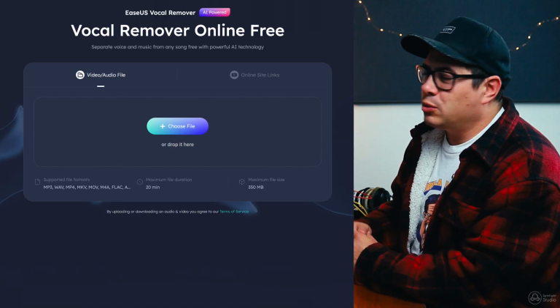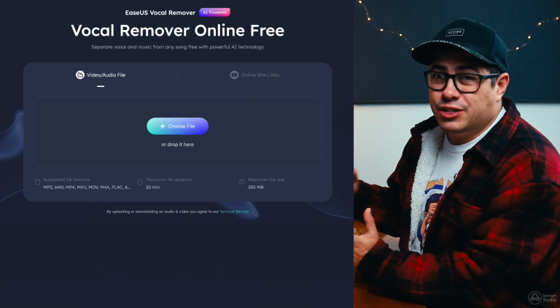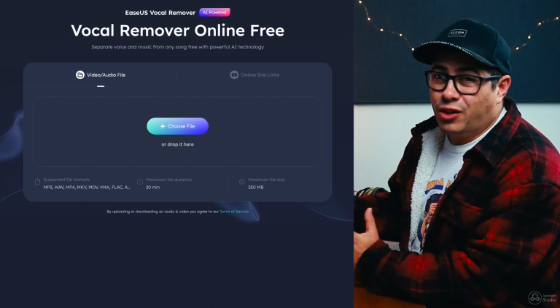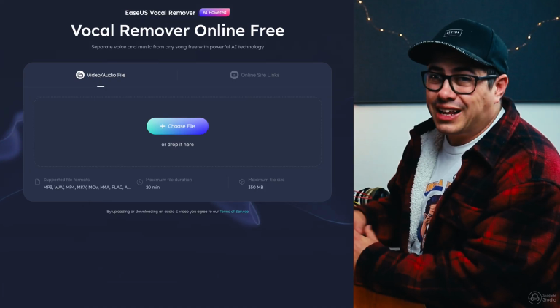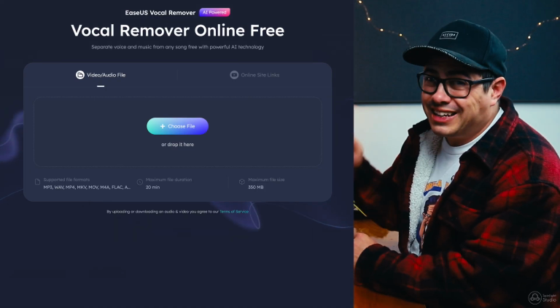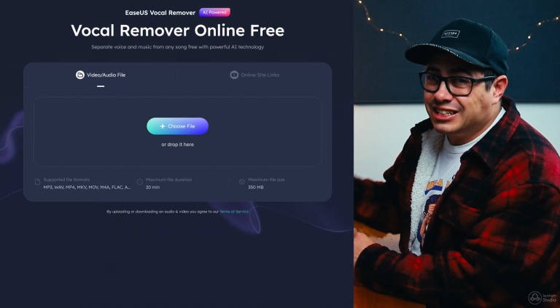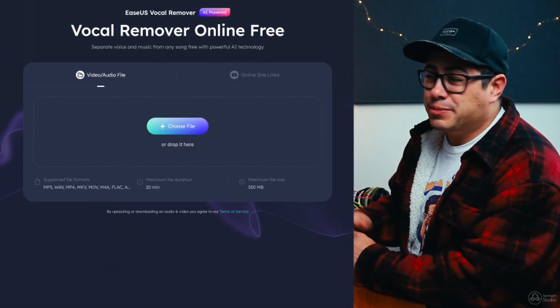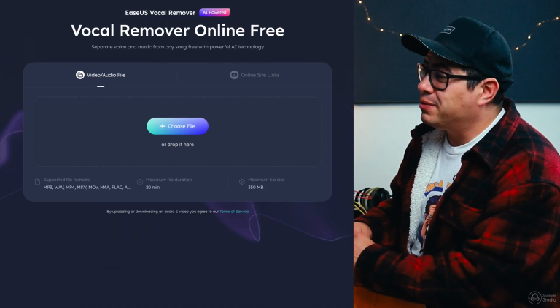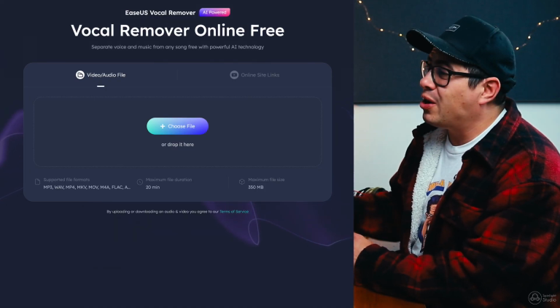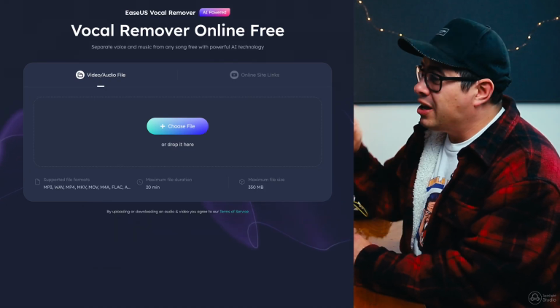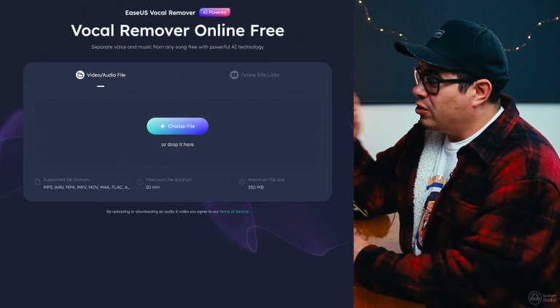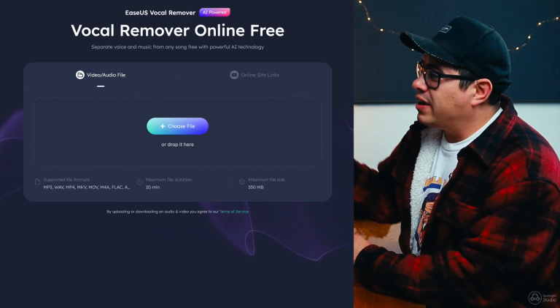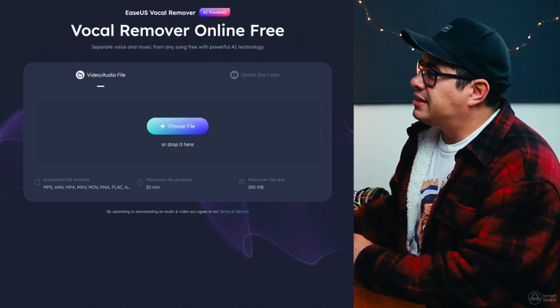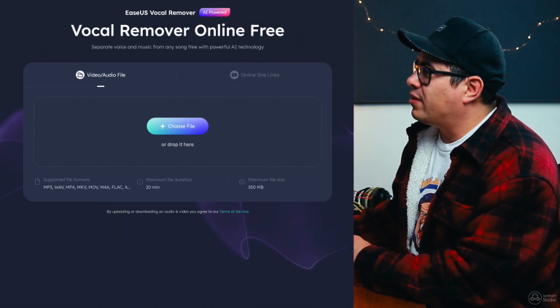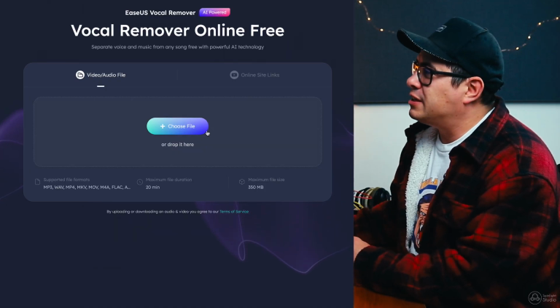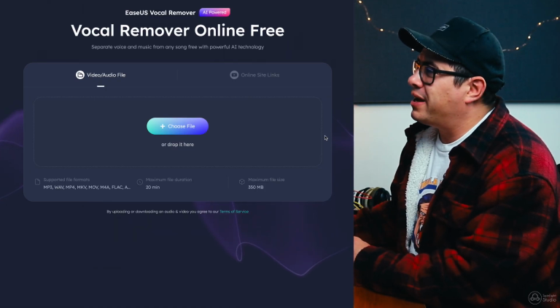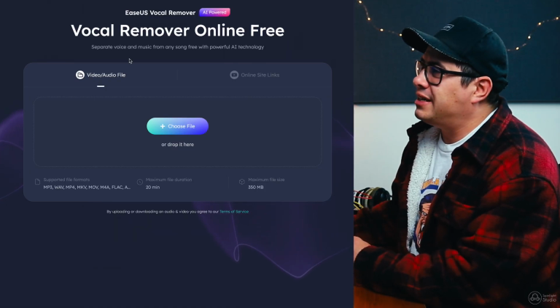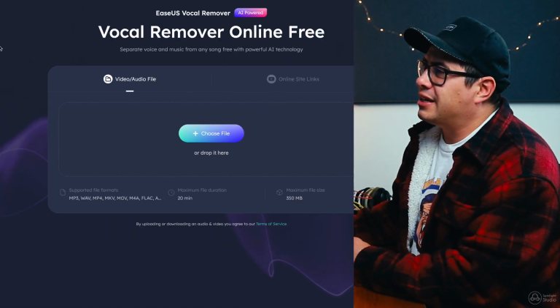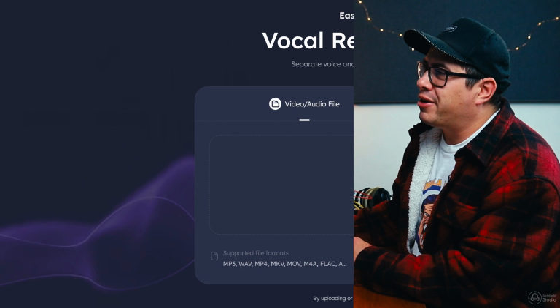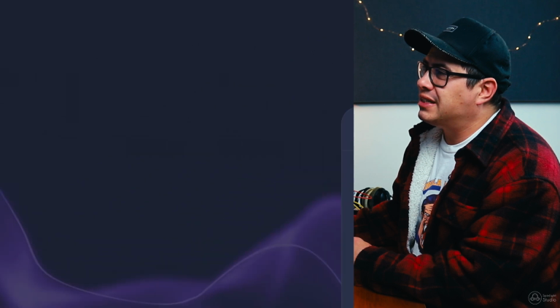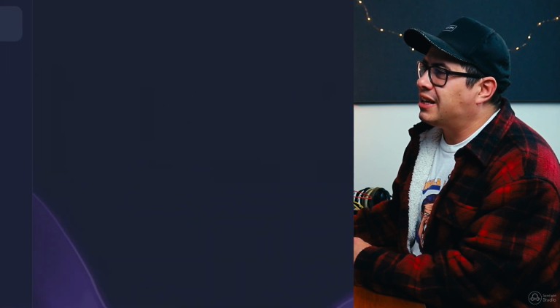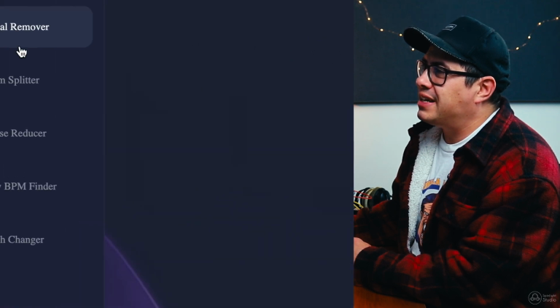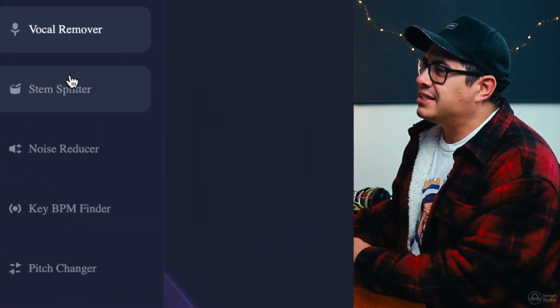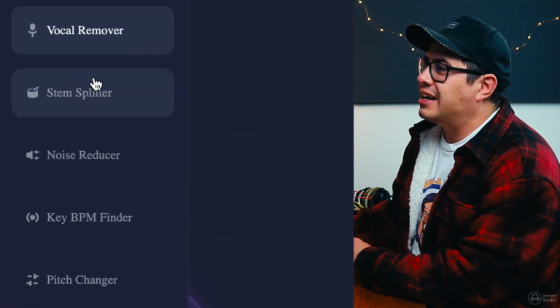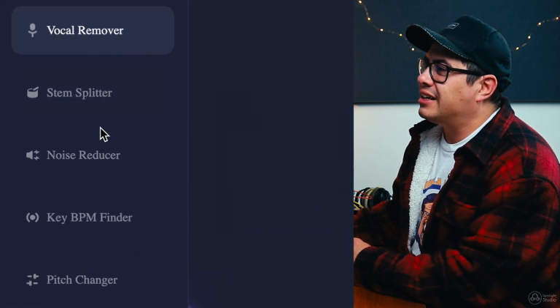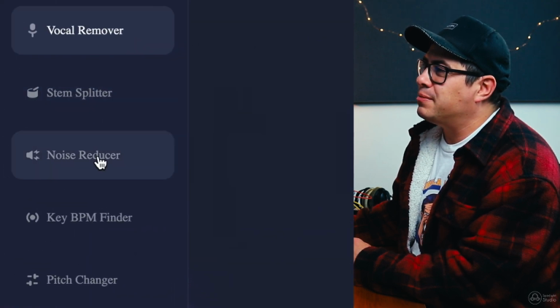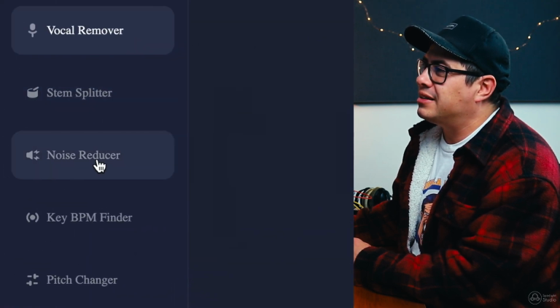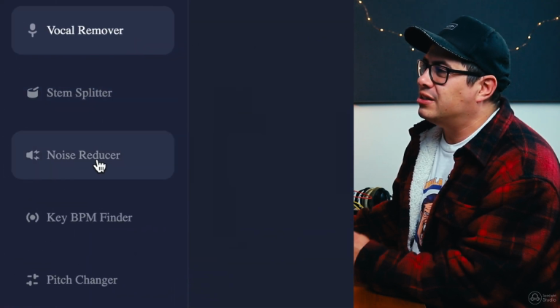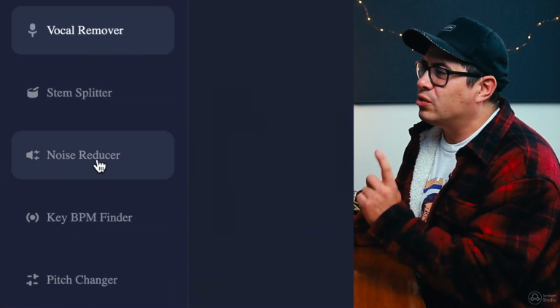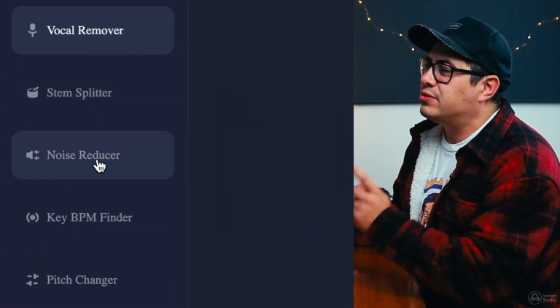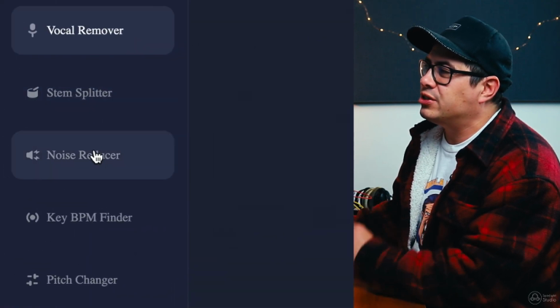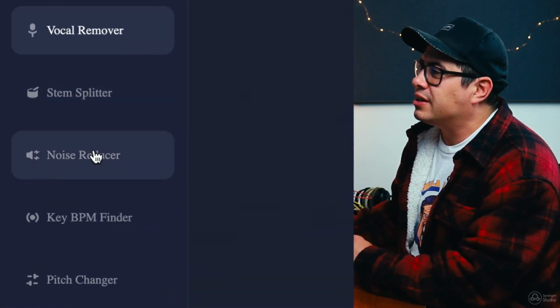Once you follow that link in the description below, you'll find yourself on this page here. Come over to the left hand side and come down to the noise reducer.